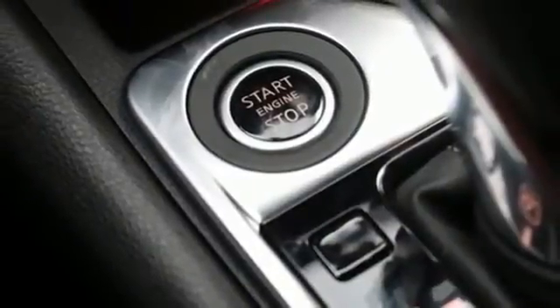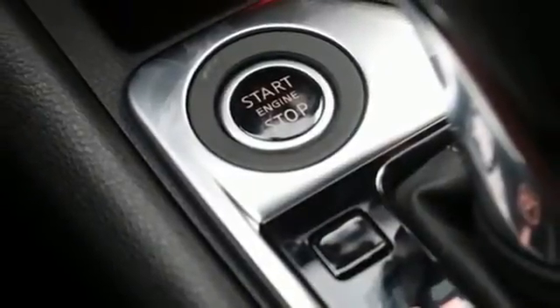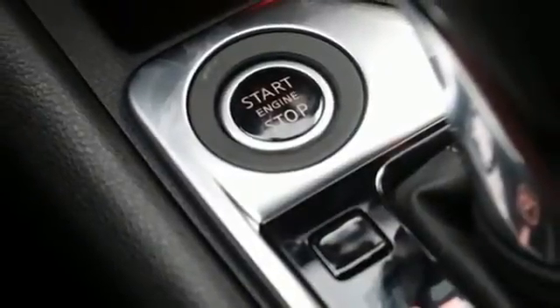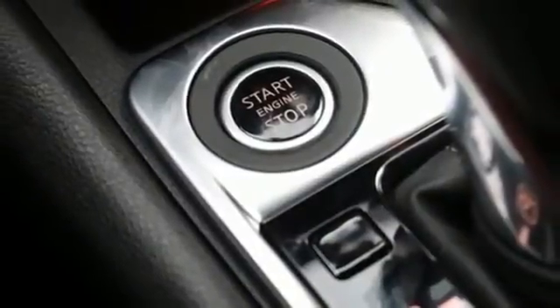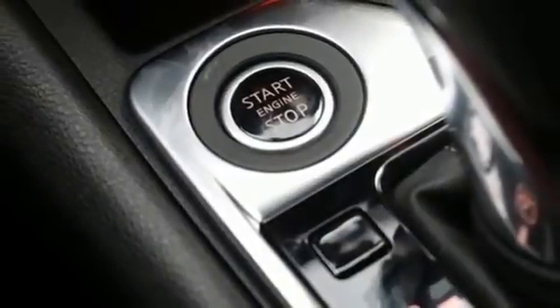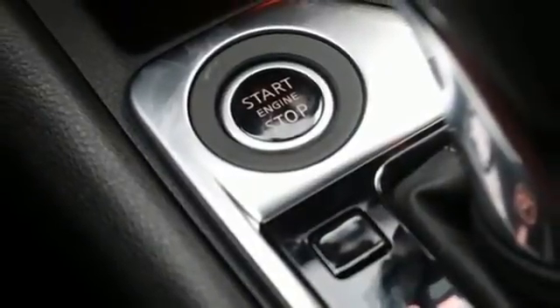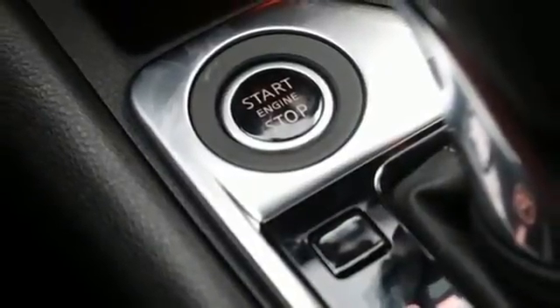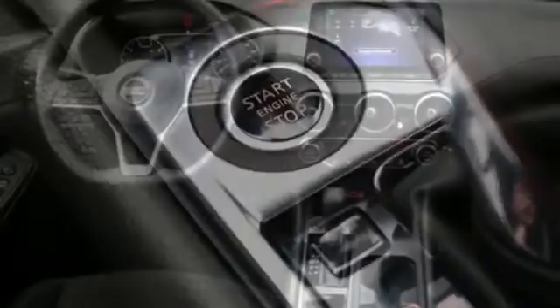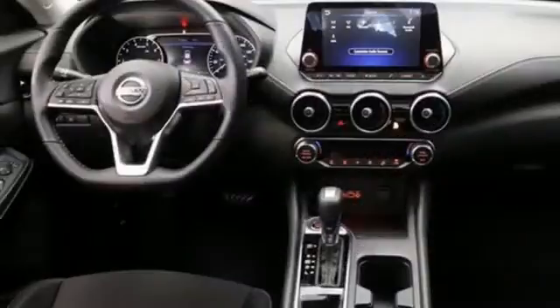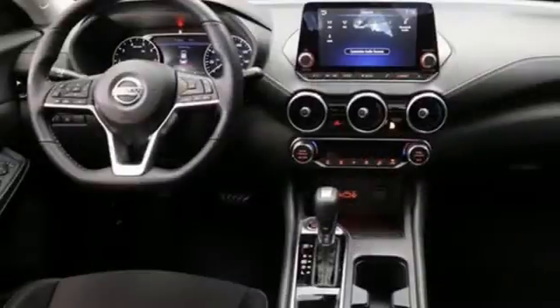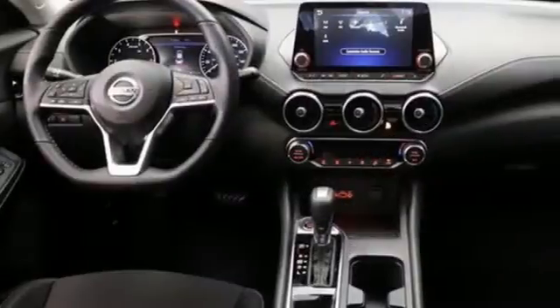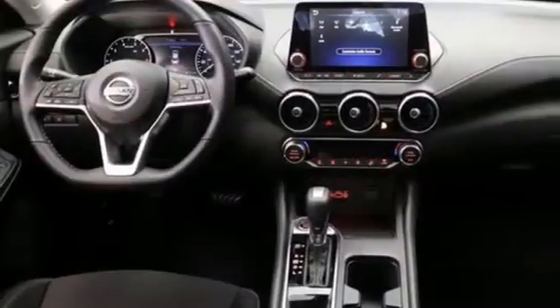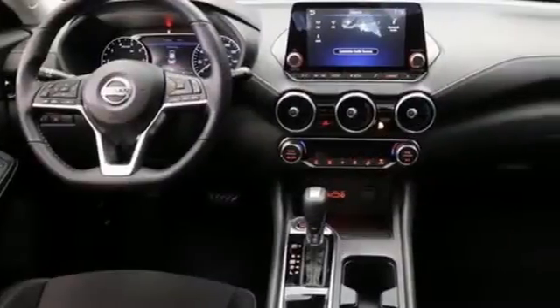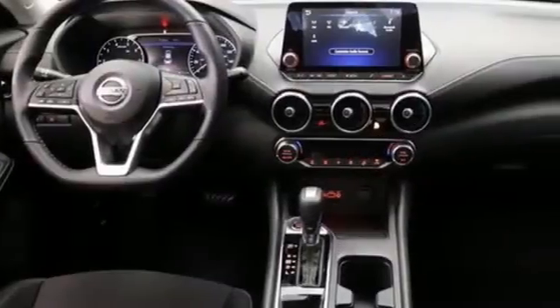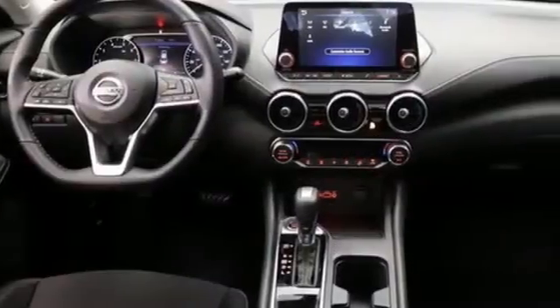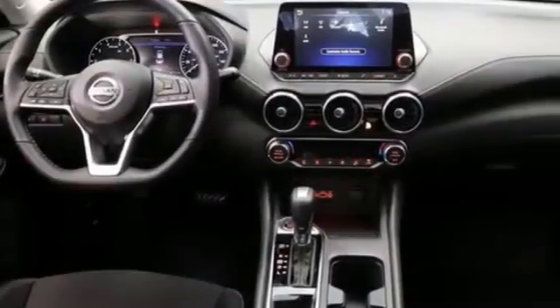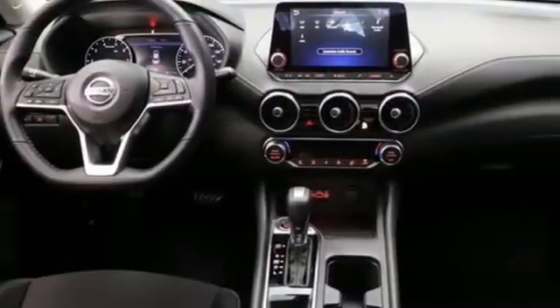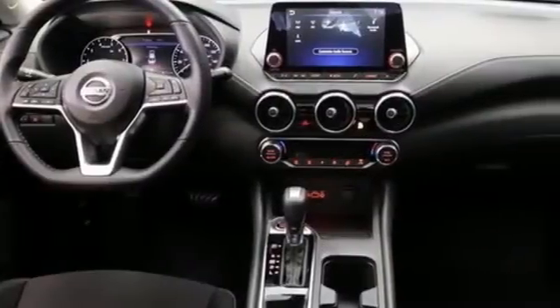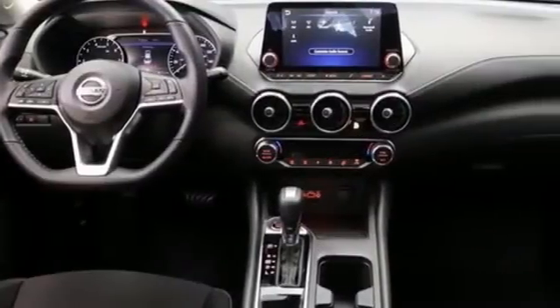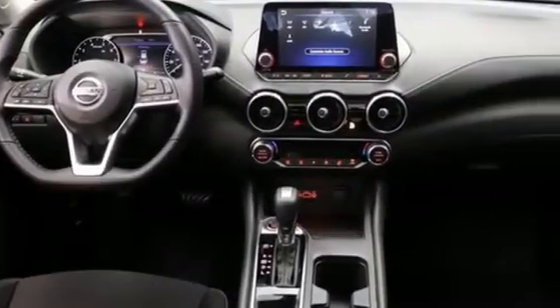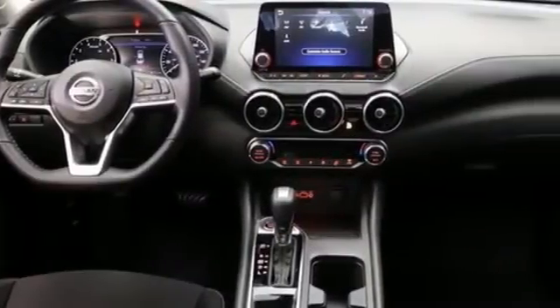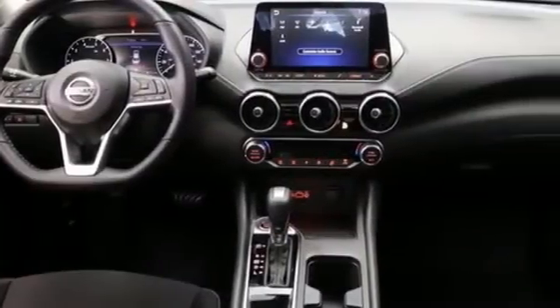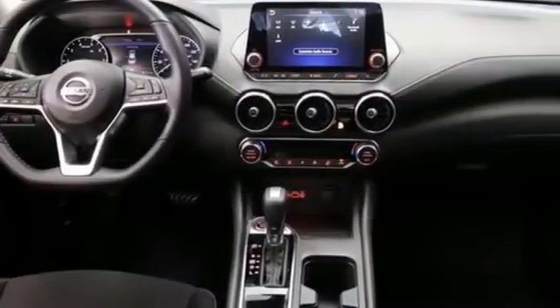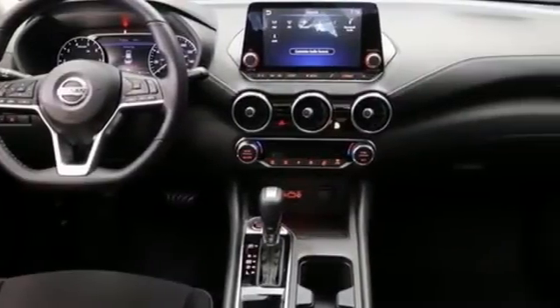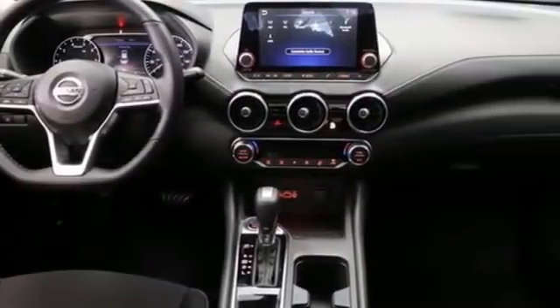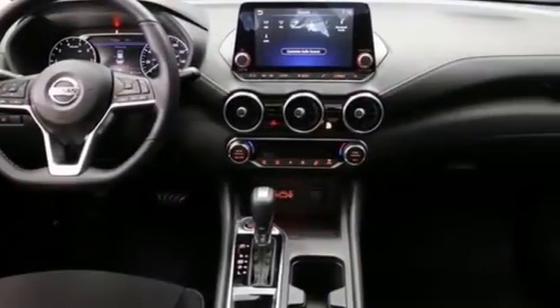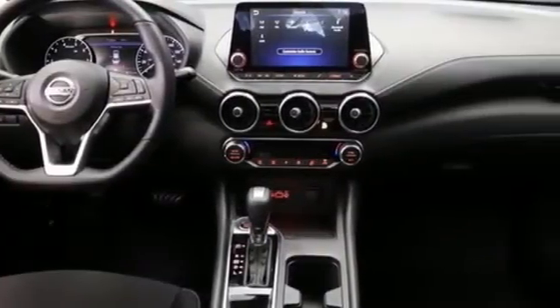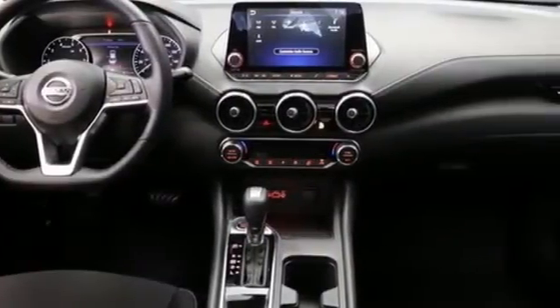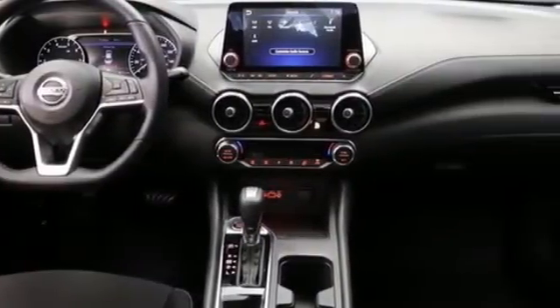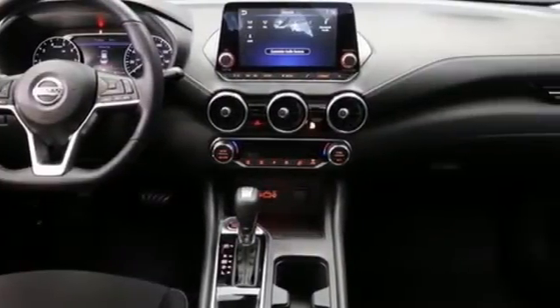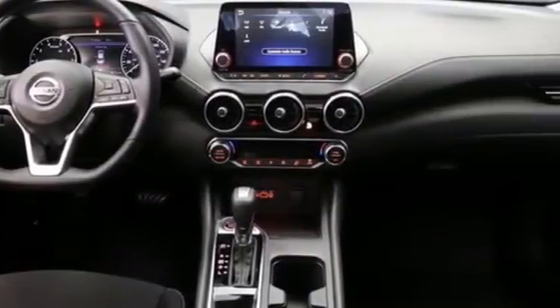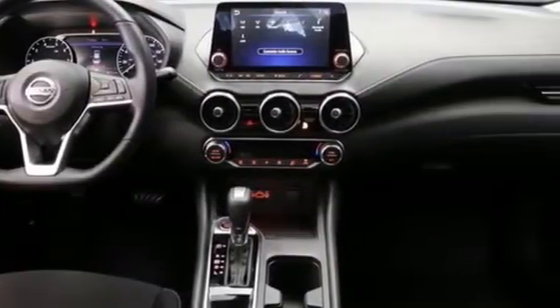Nissan excites the senses. See what it can do for you when you take it for a test drive.